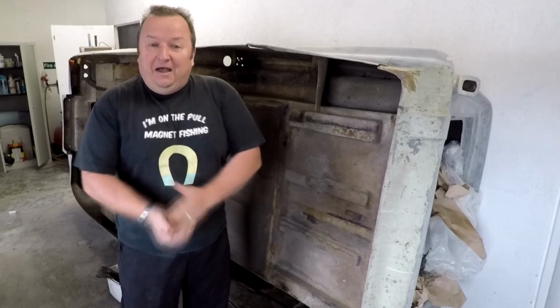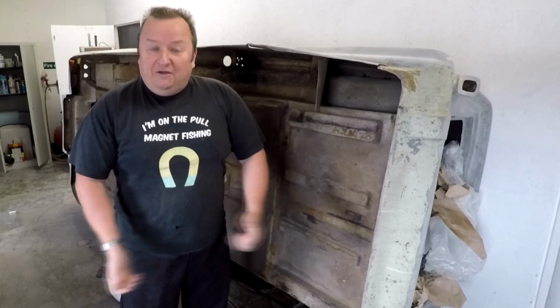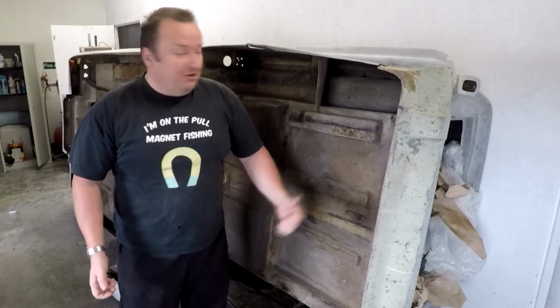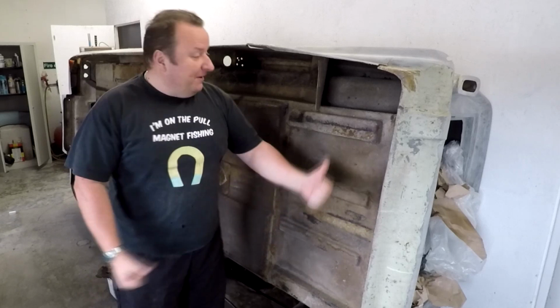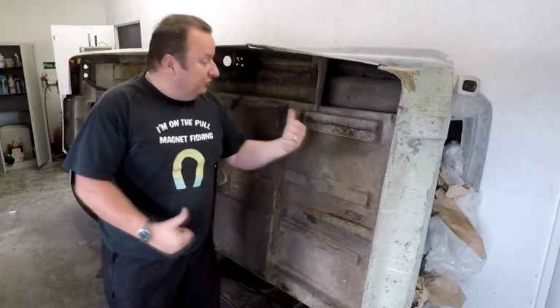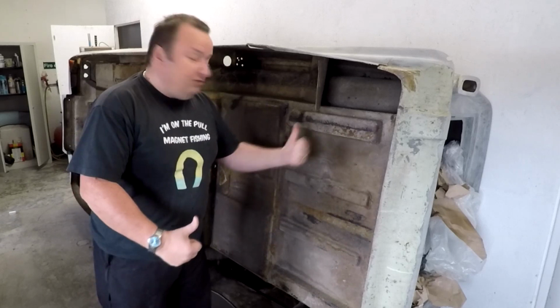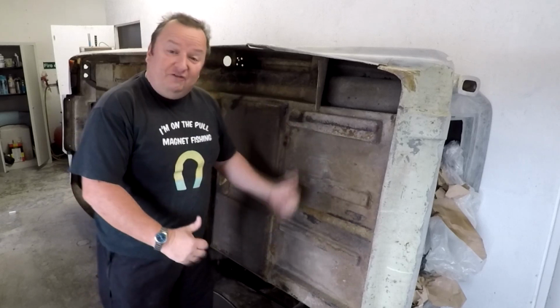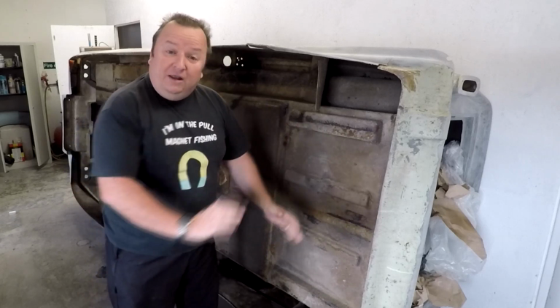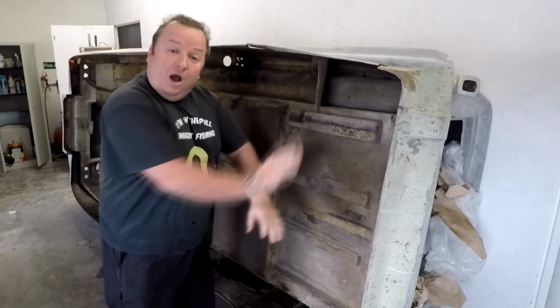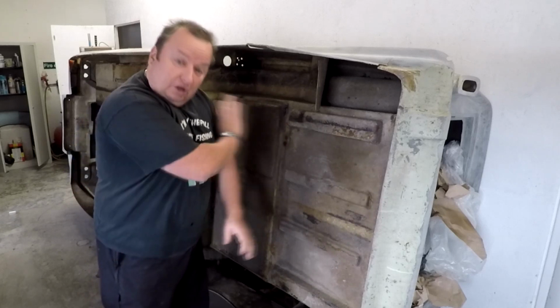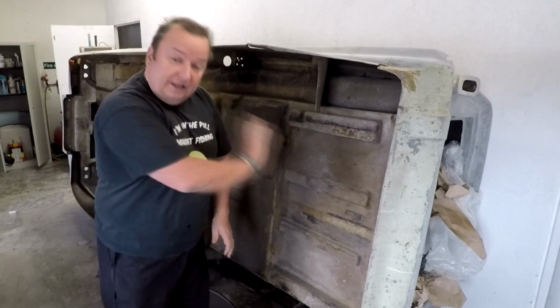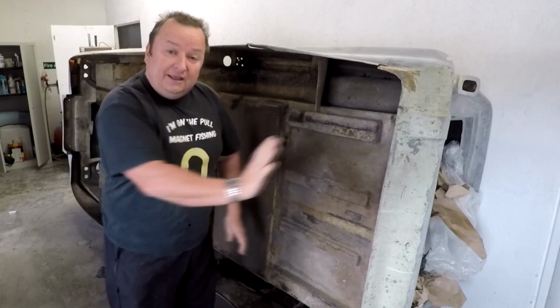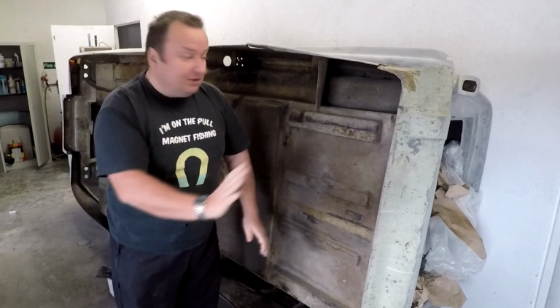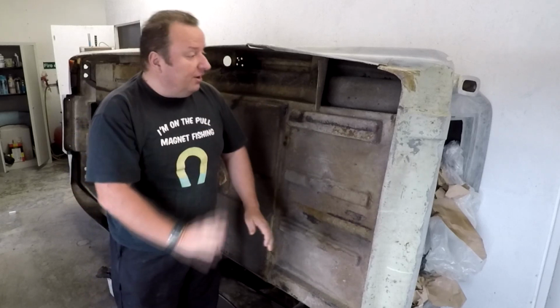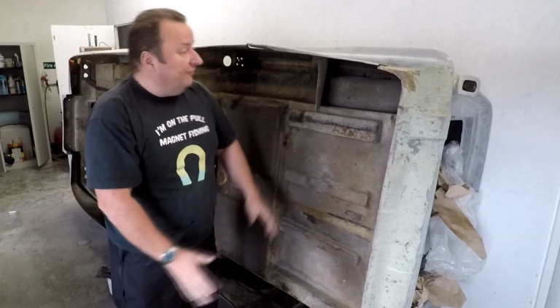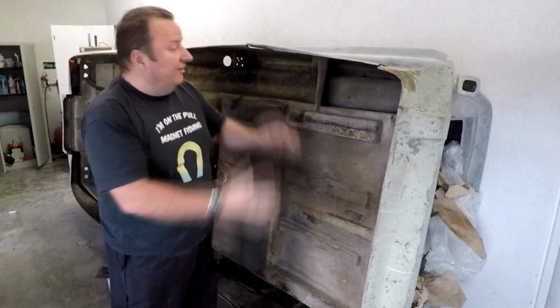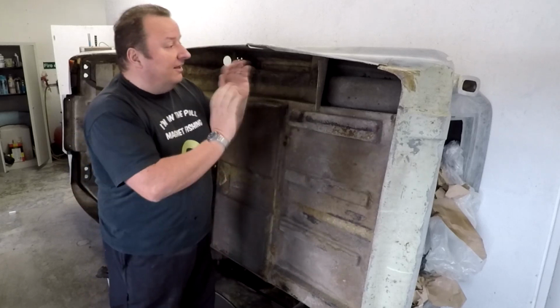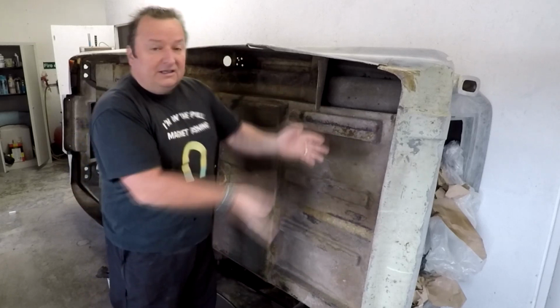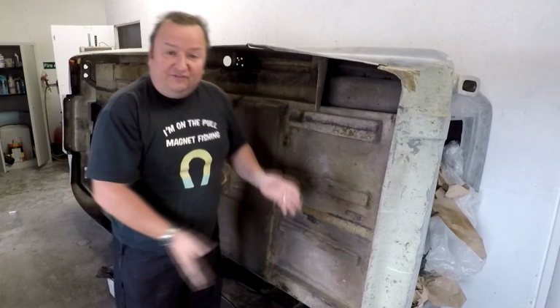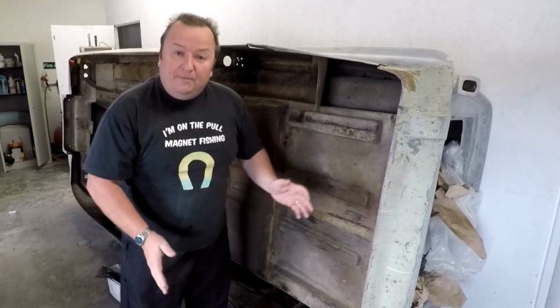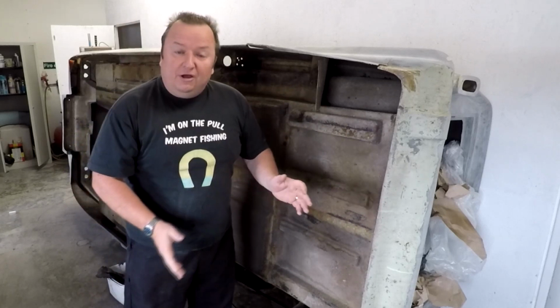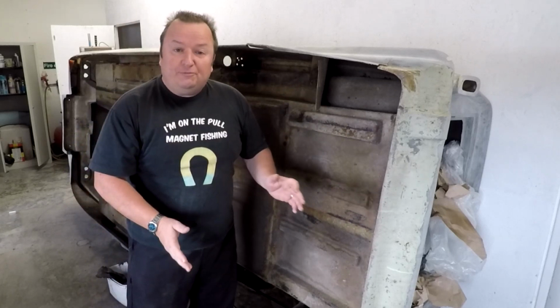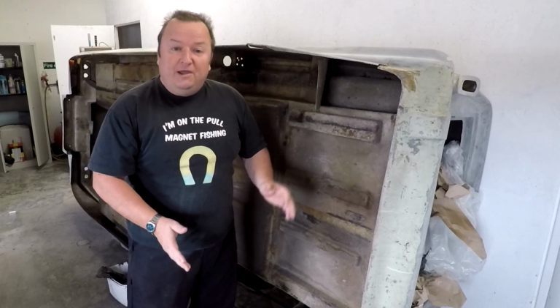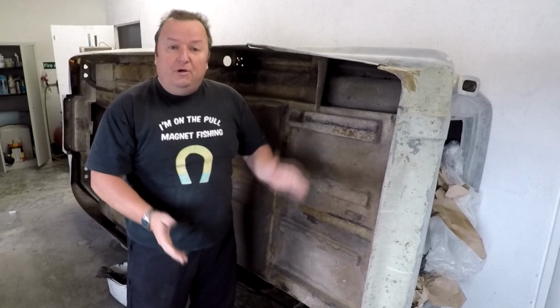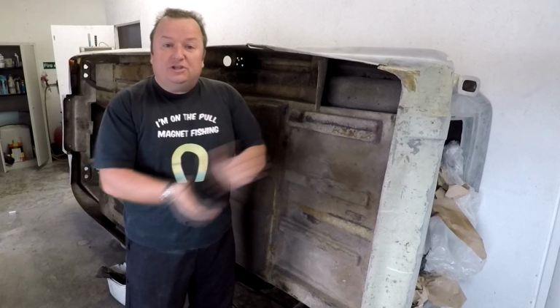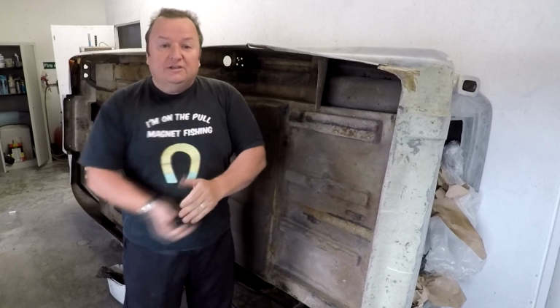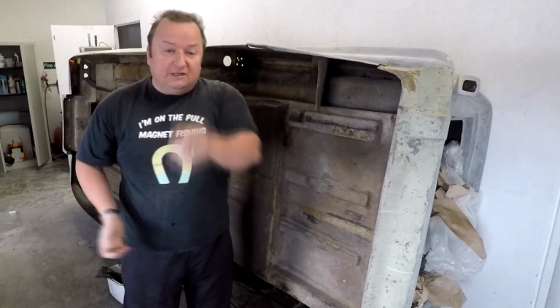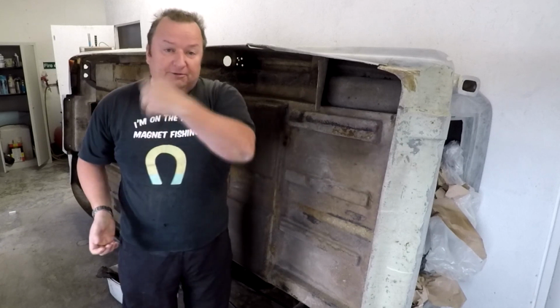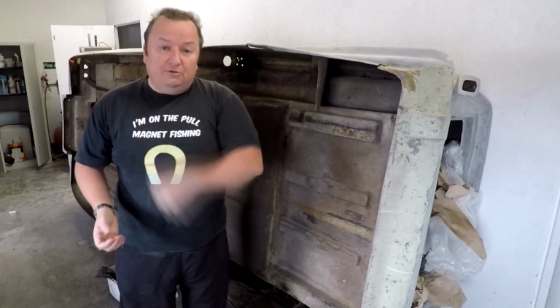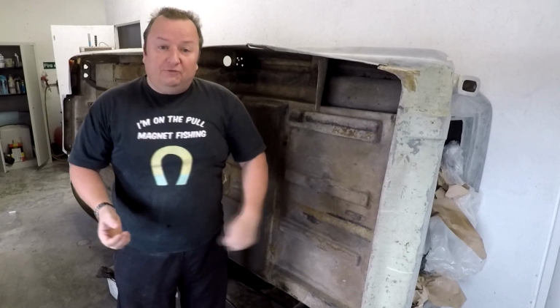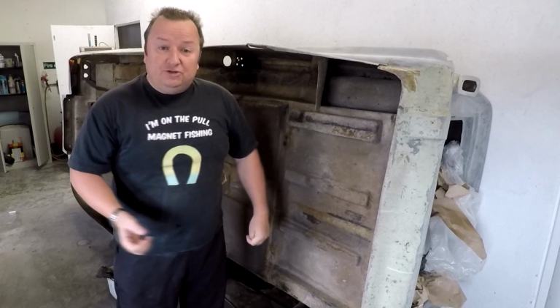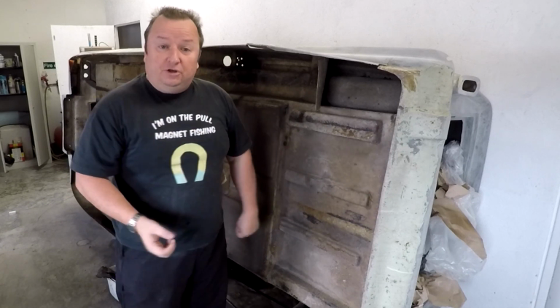Hi folks, back on the Trotter van. I want to clean the underside off and get some fibreglass repair work done, so let's bring you along for the journey.